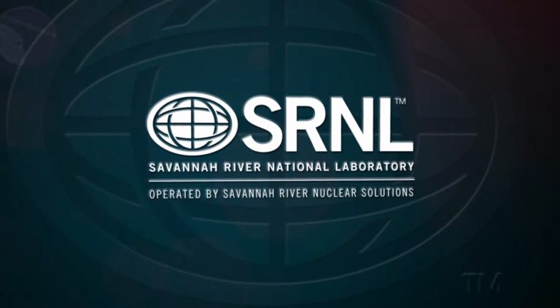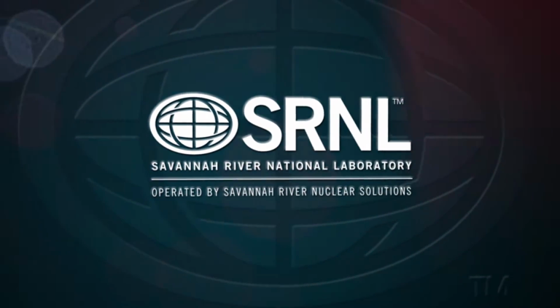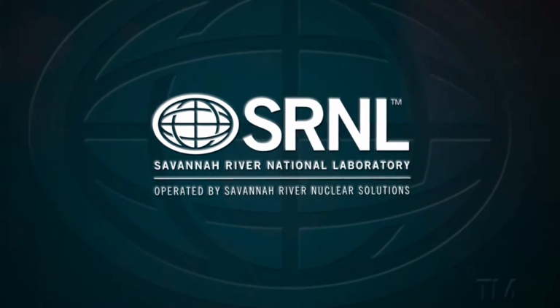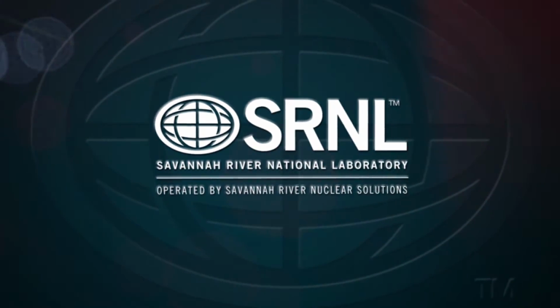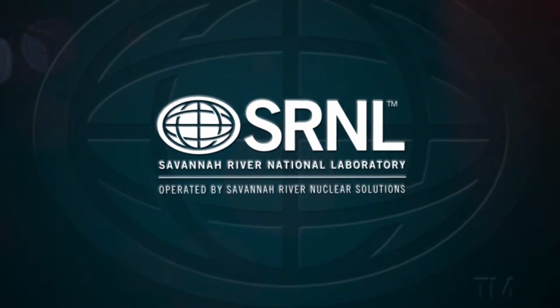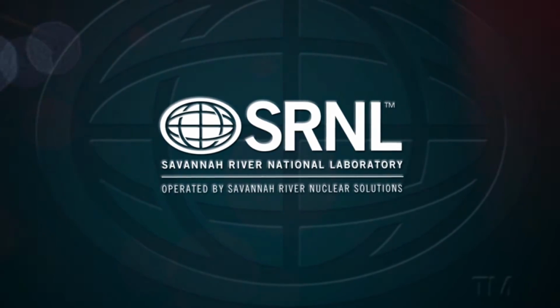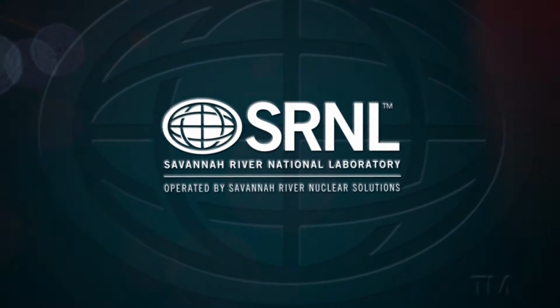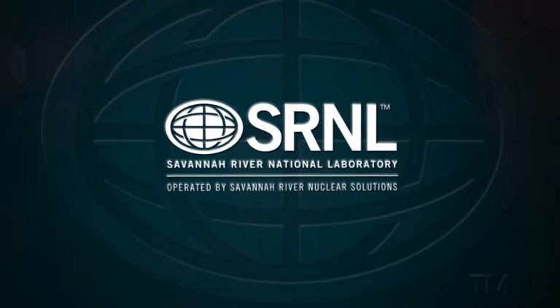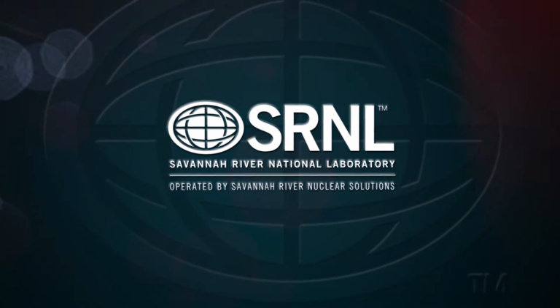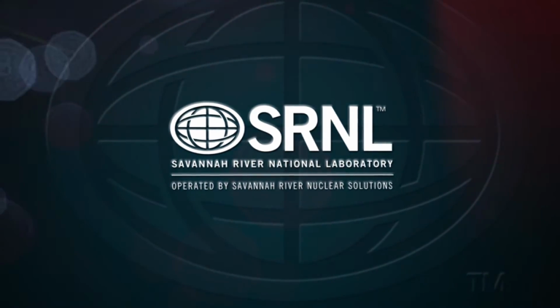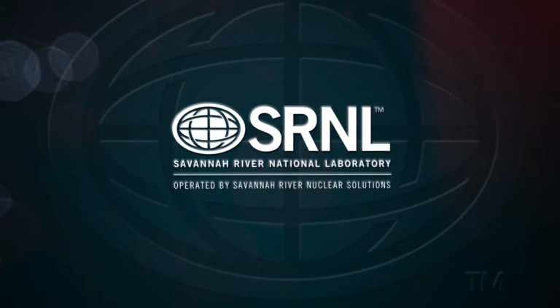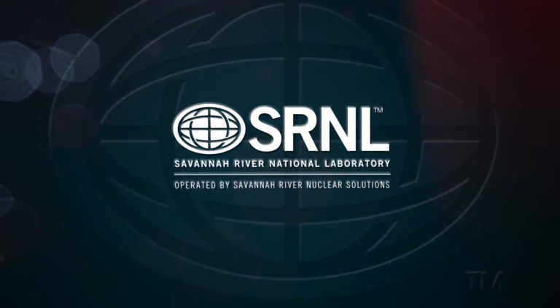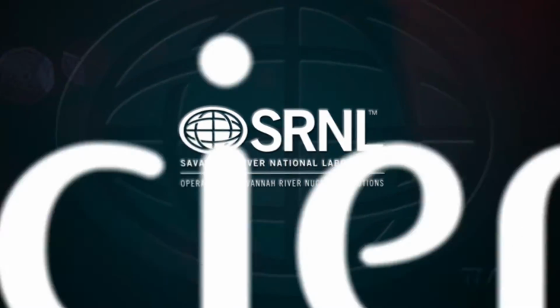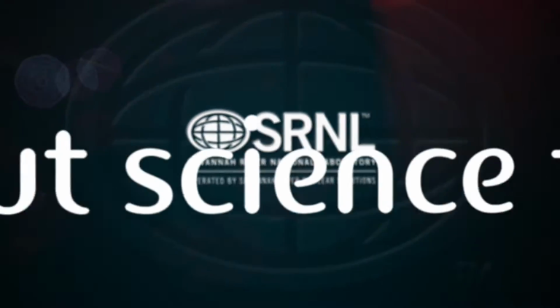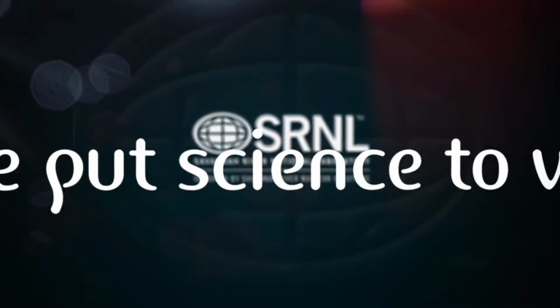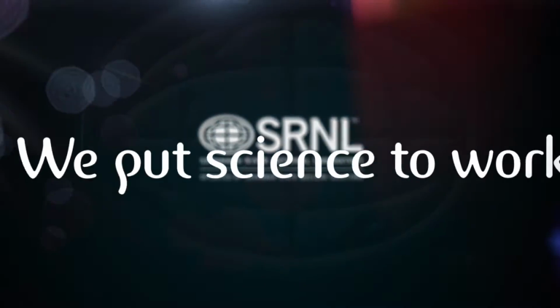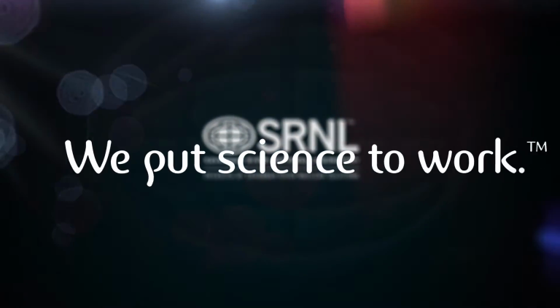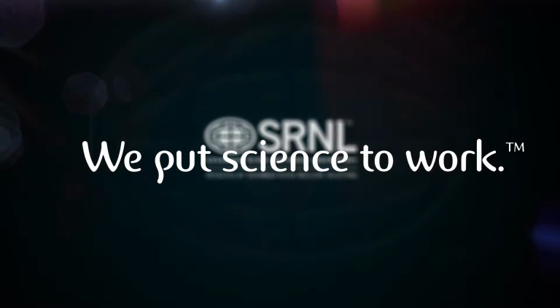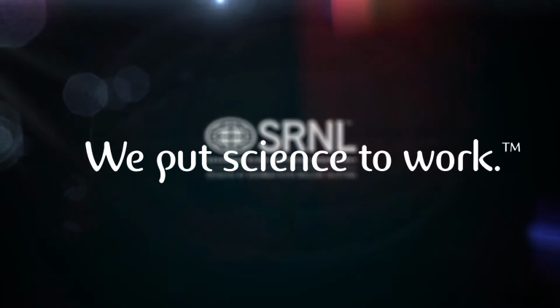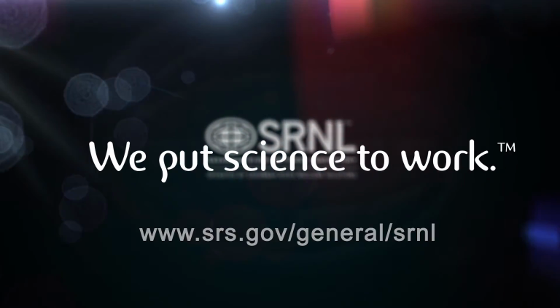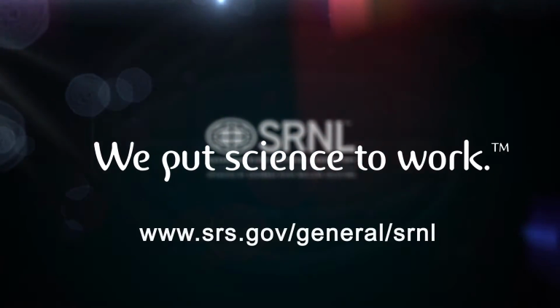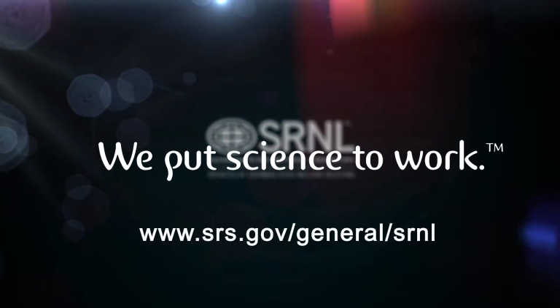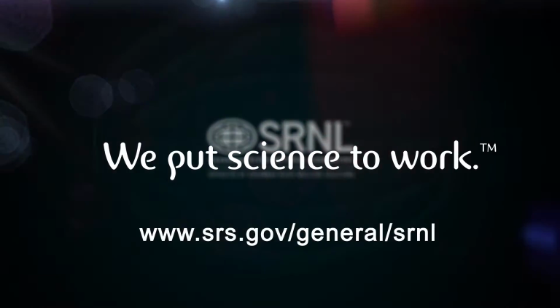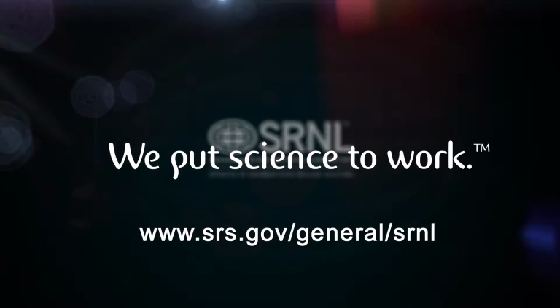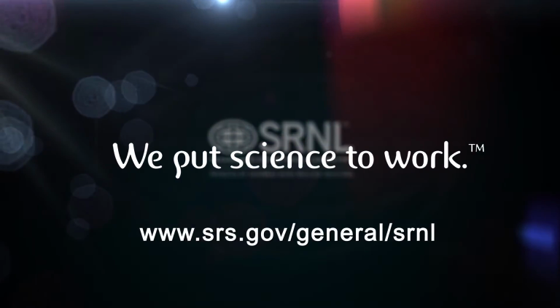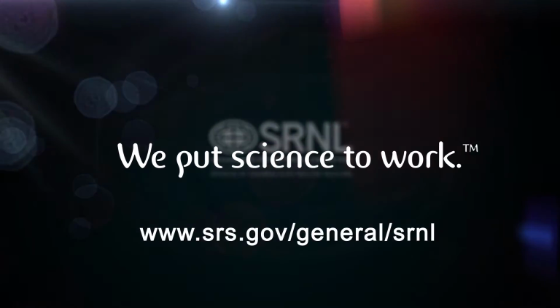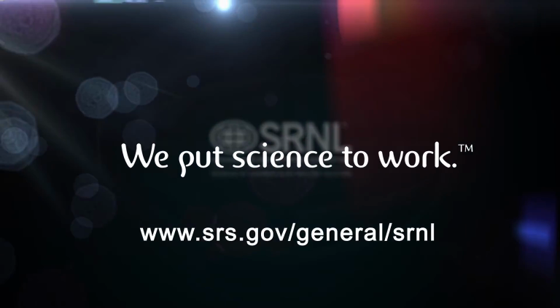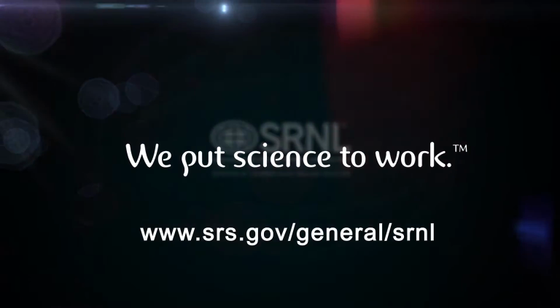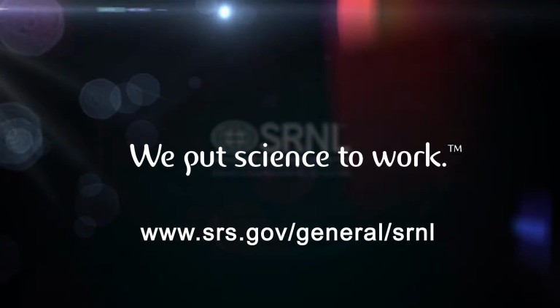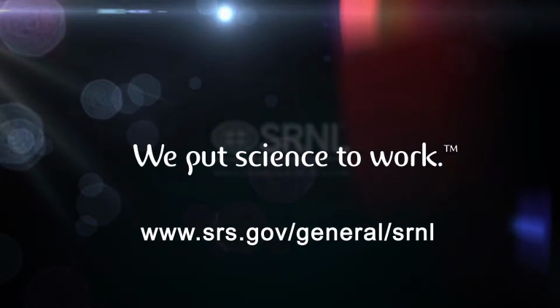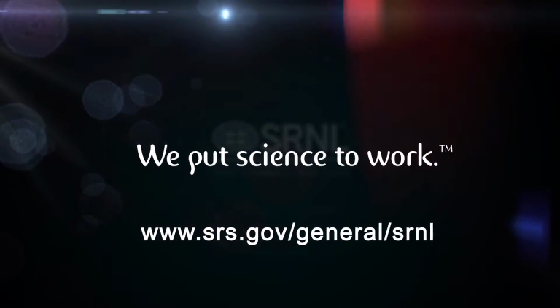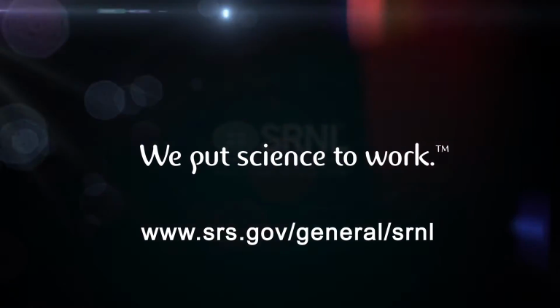For more information on internship and postdoctoral opportunities, visit the SRNL Careers link.